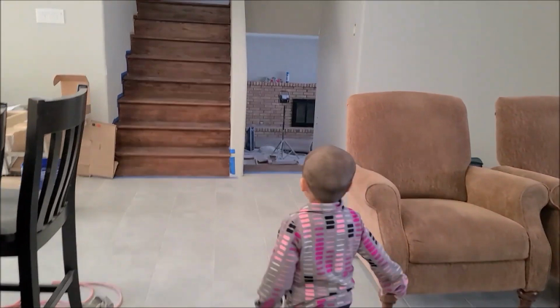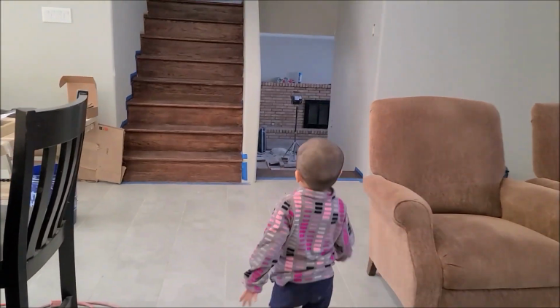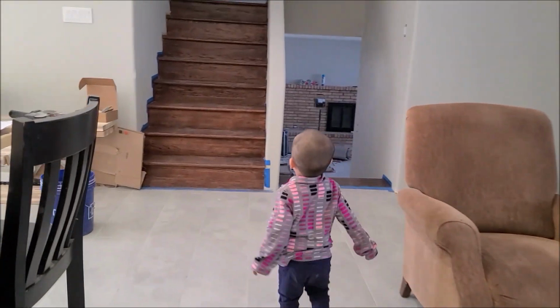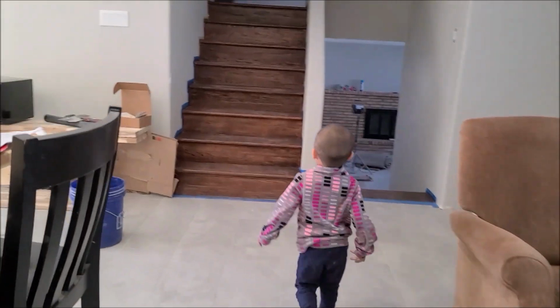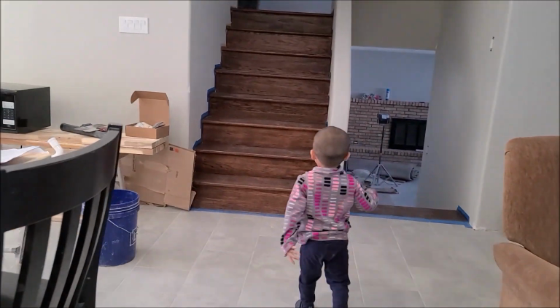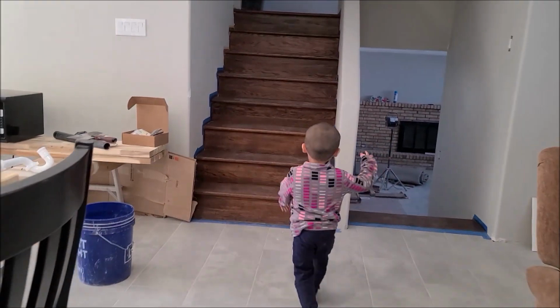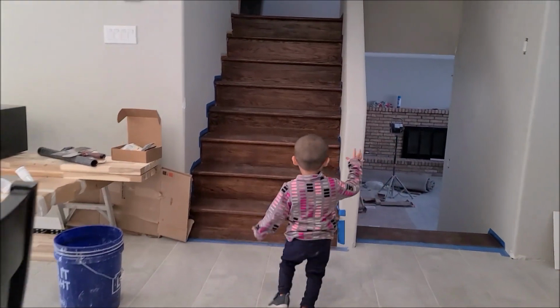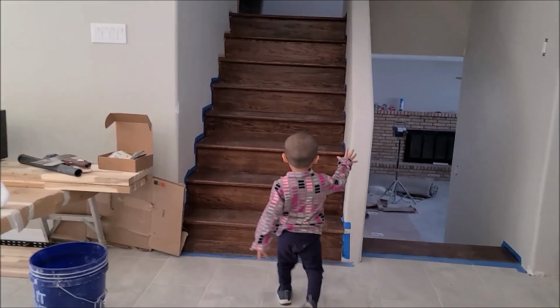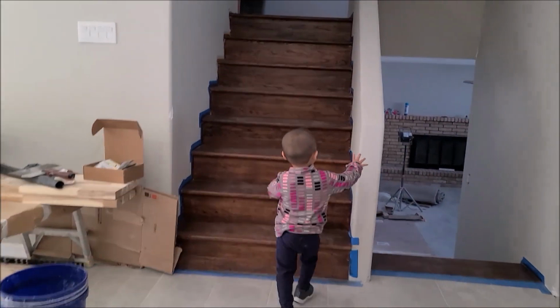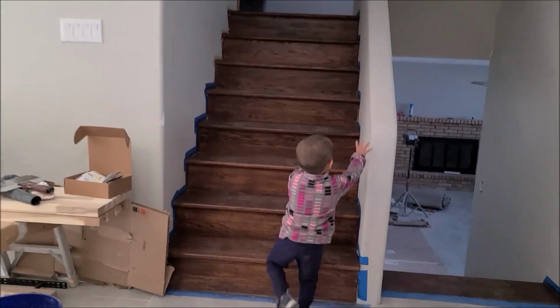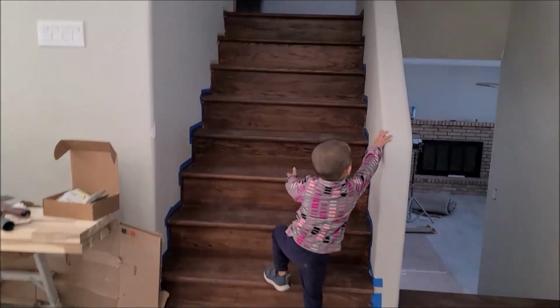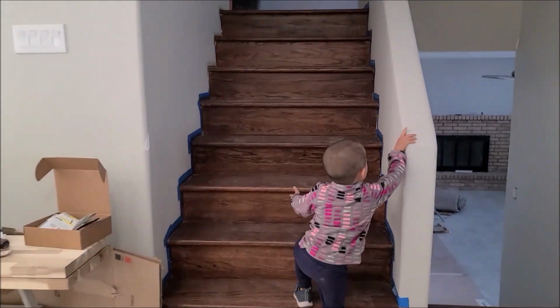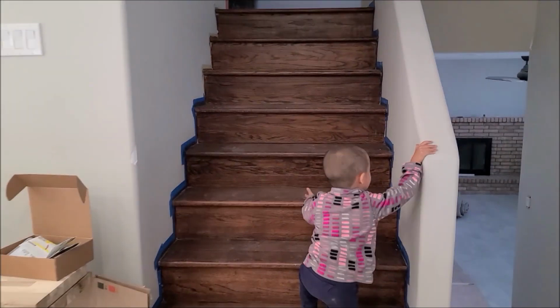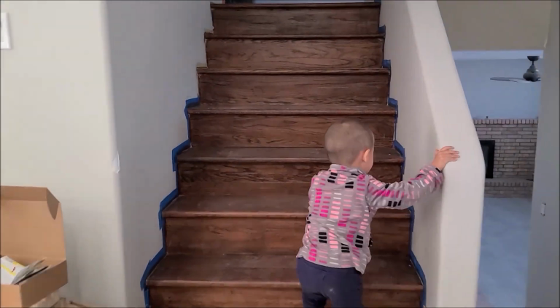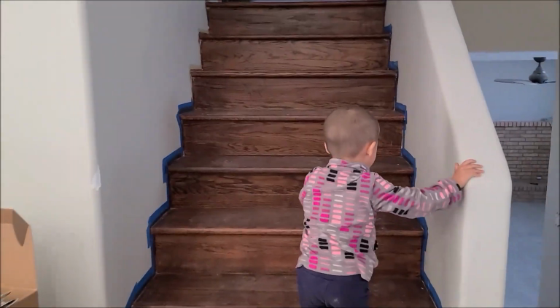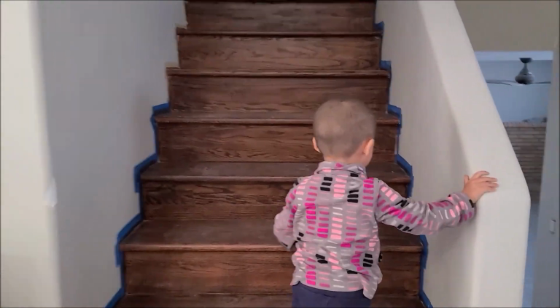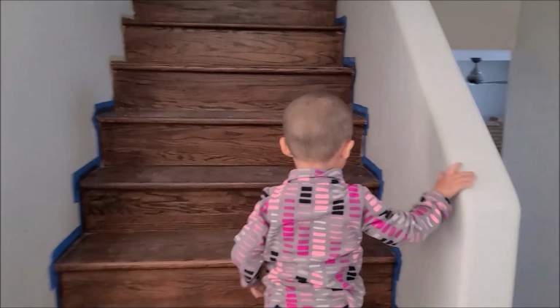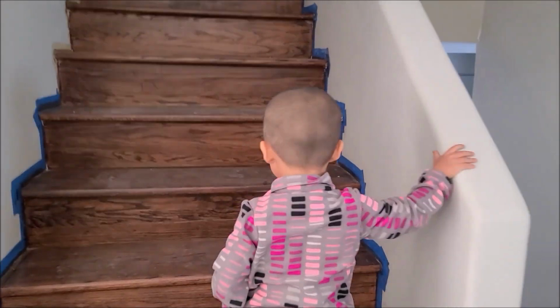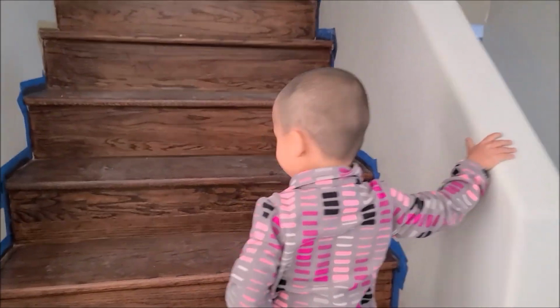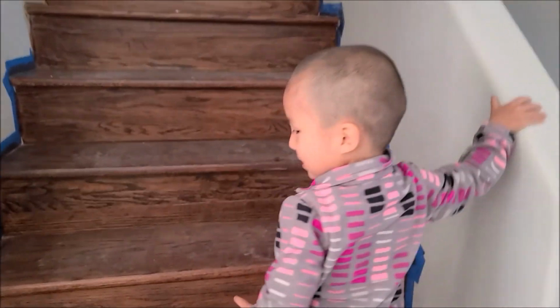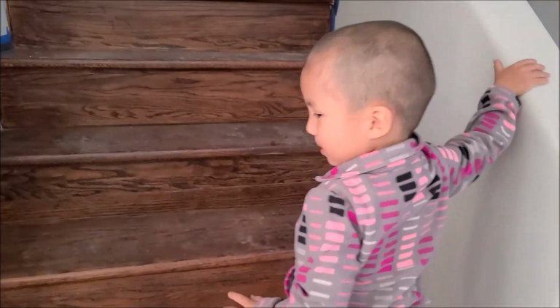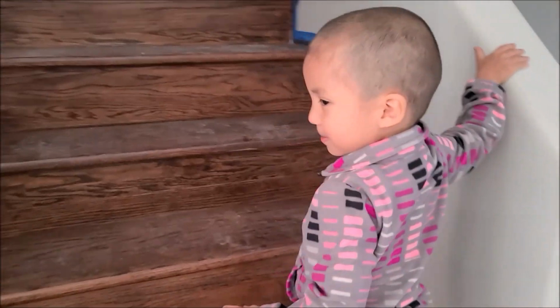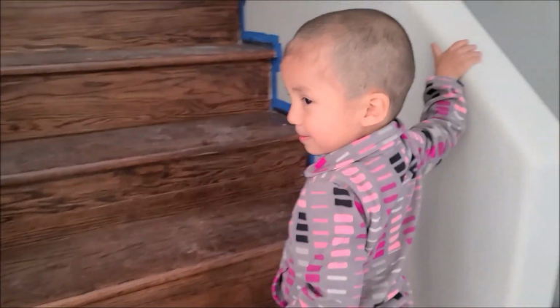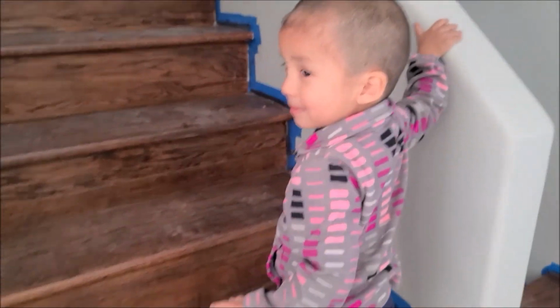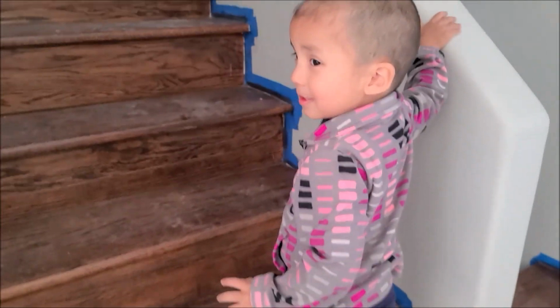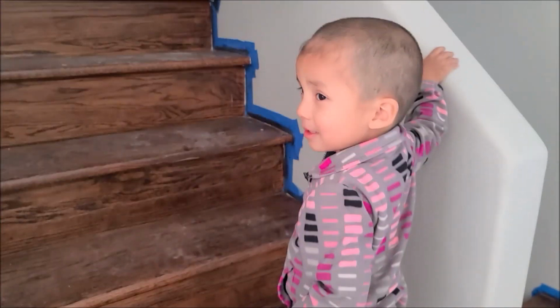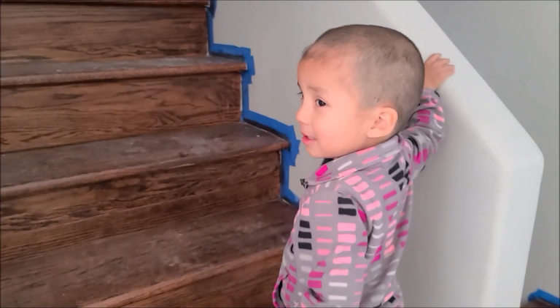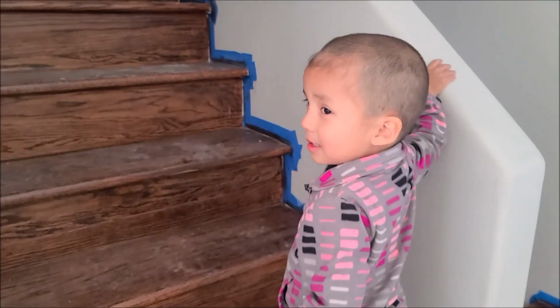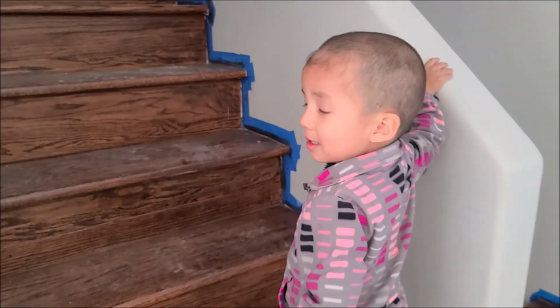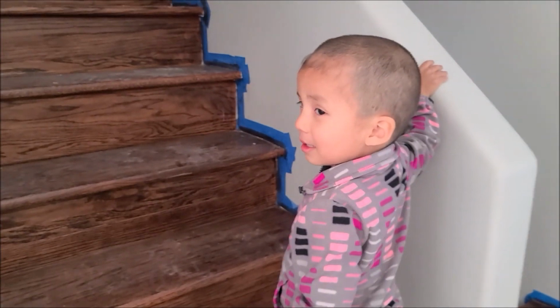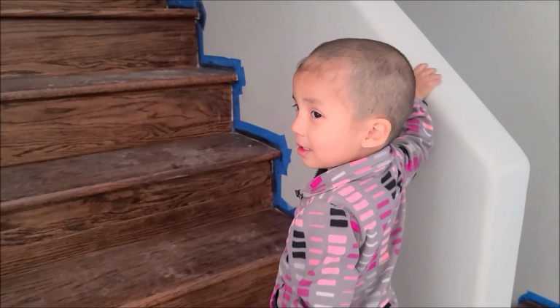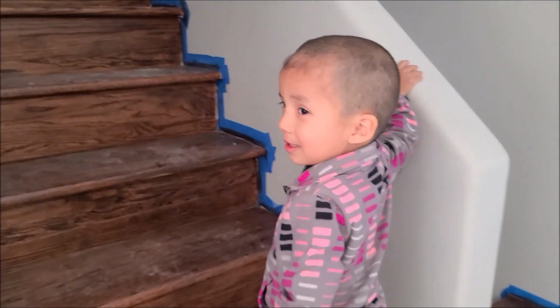Let mommy hold your hand, okay. How about you — you walk, and then mama sees if you can do it.